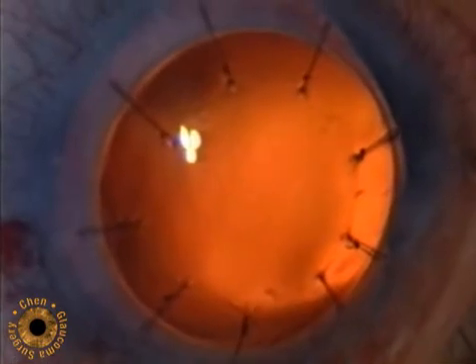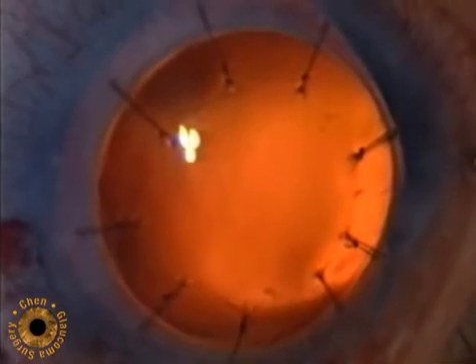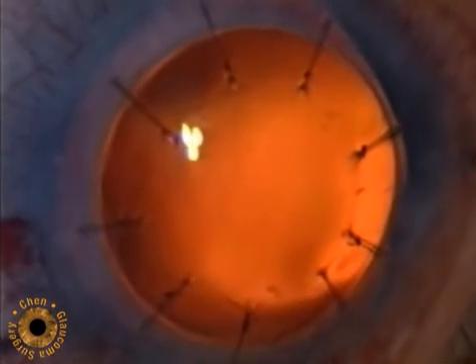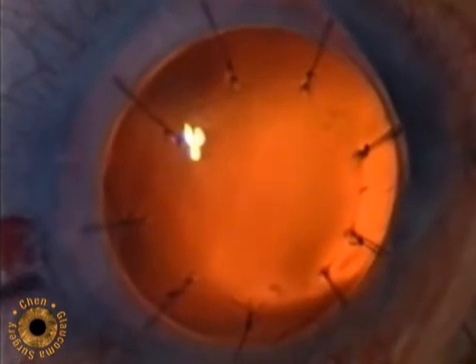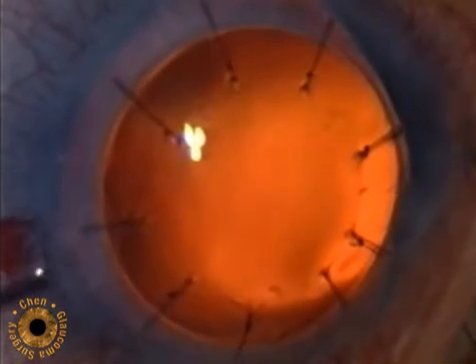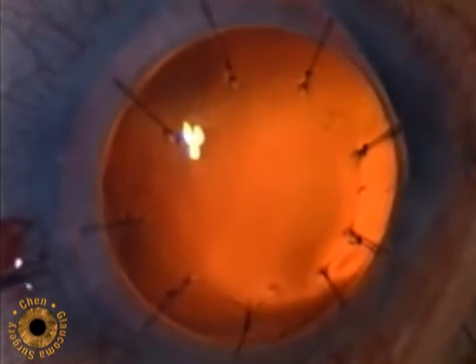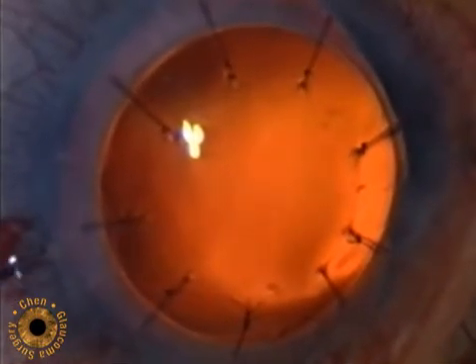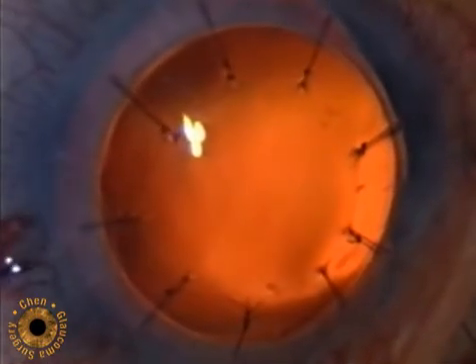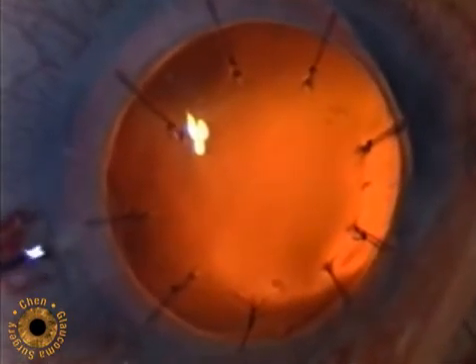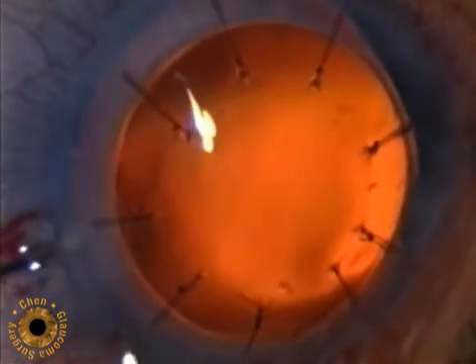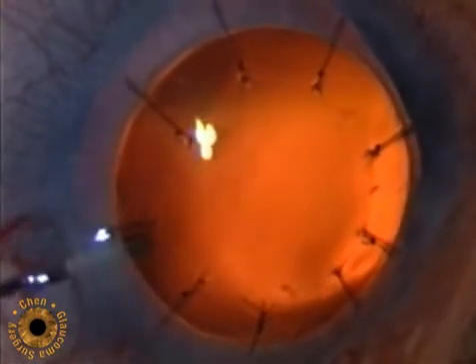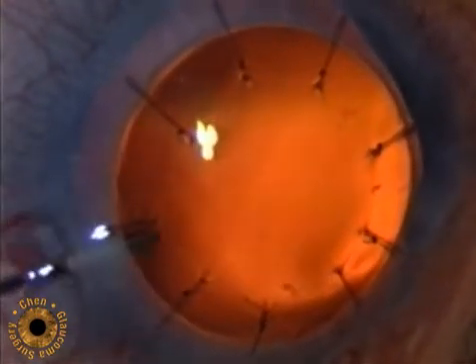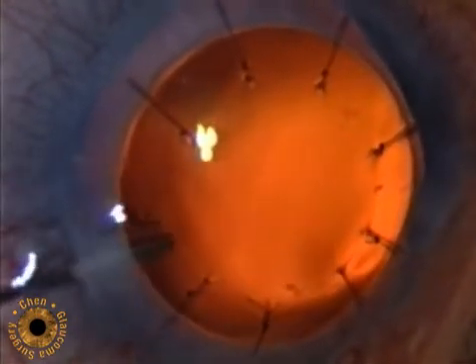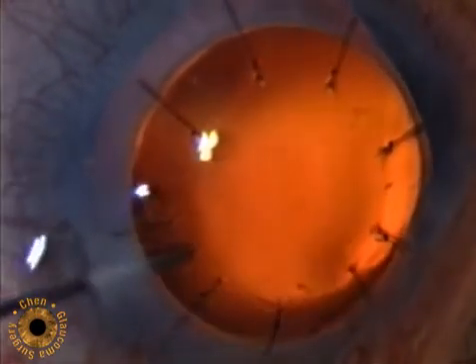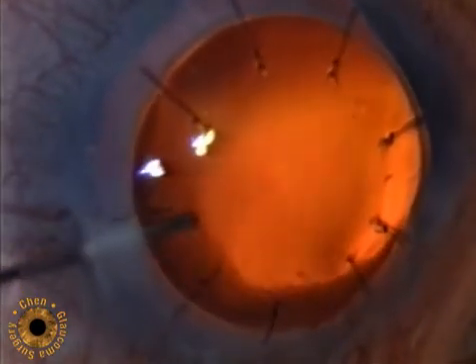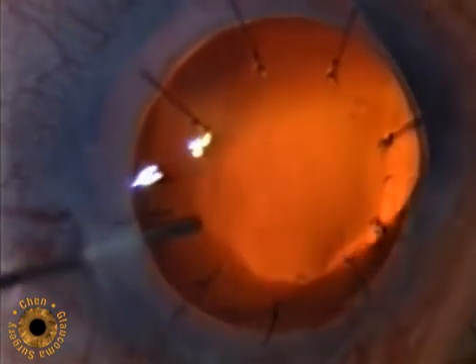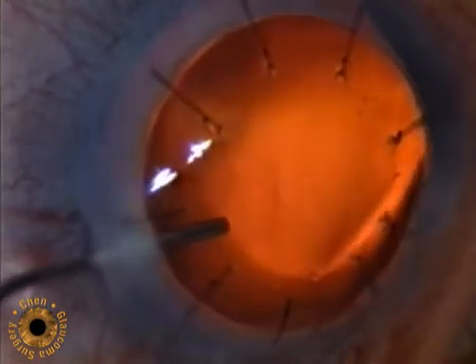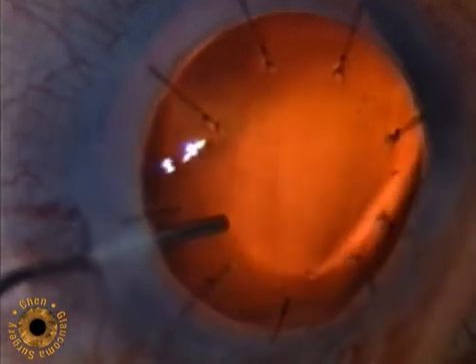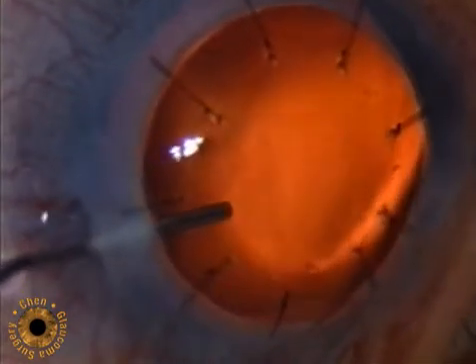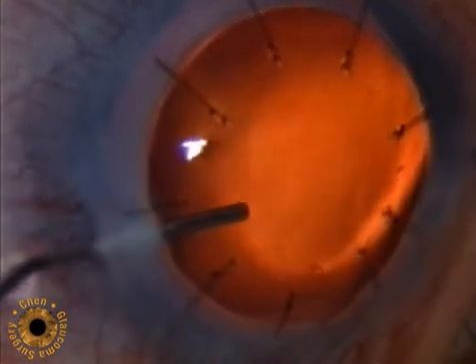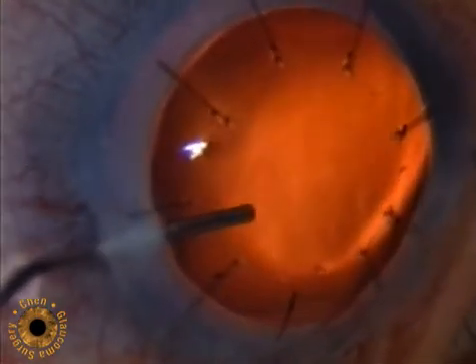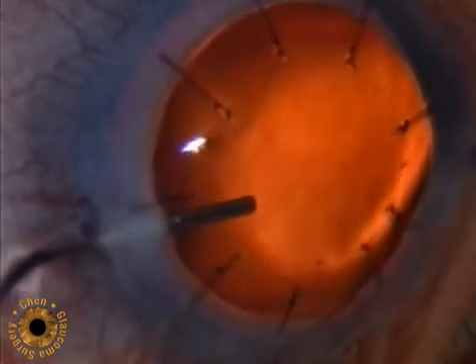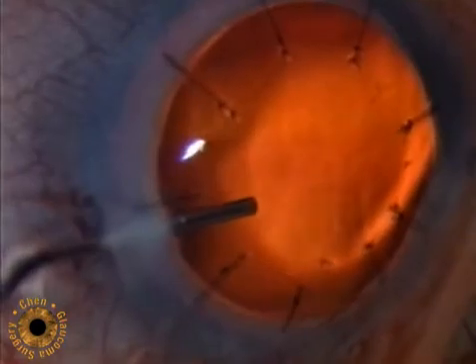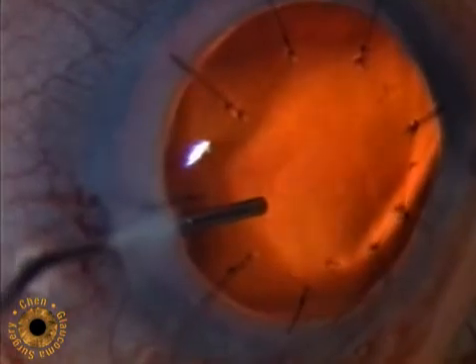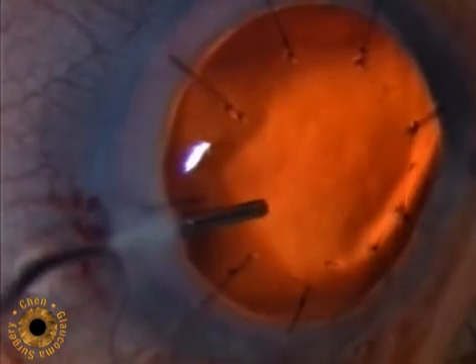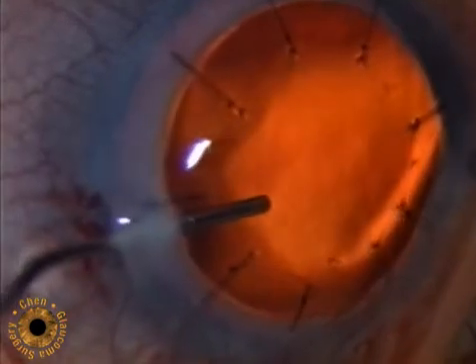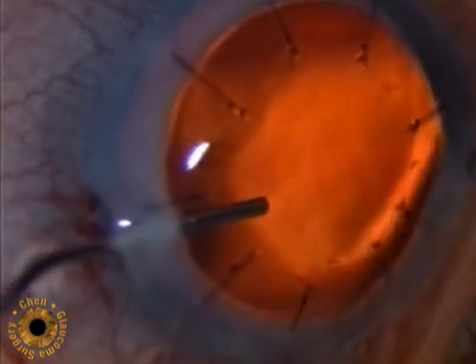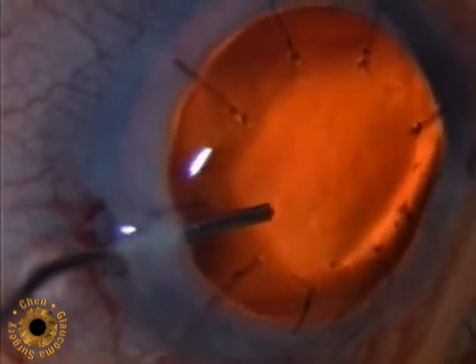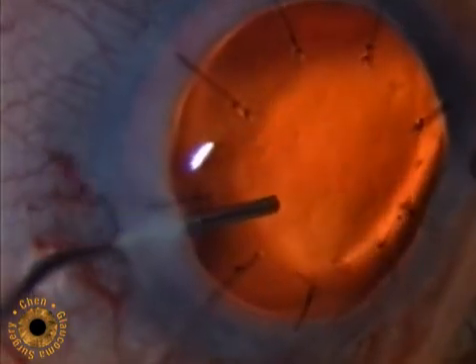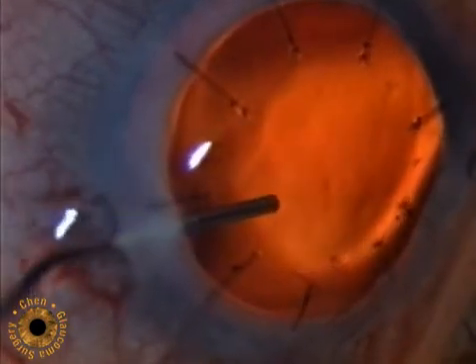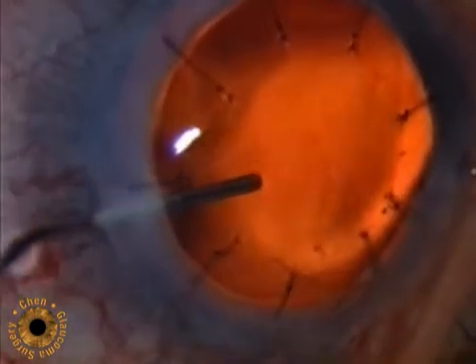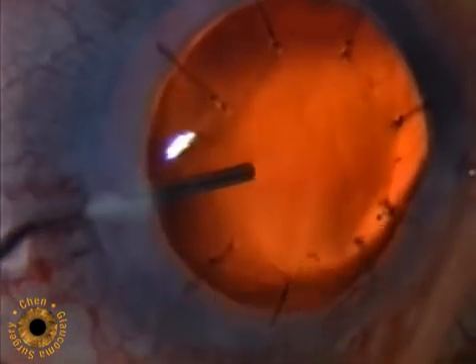After entry with the keratome, viscoelastic is used to fill the anterior chamber and elevate the iris.